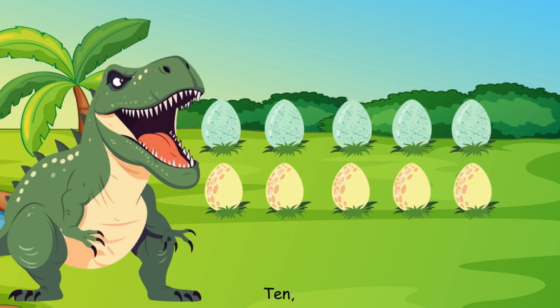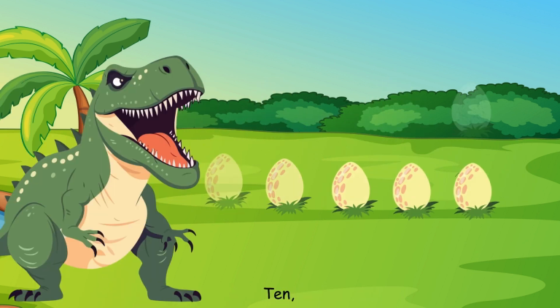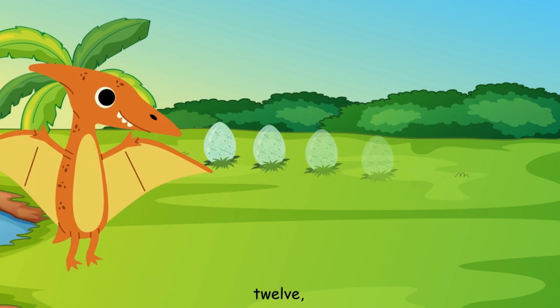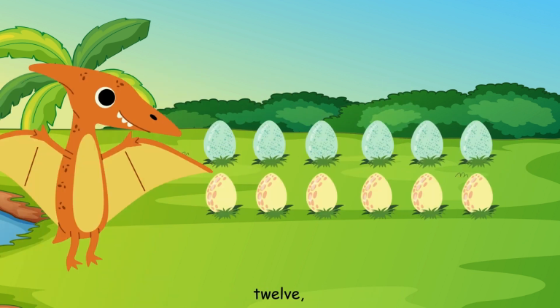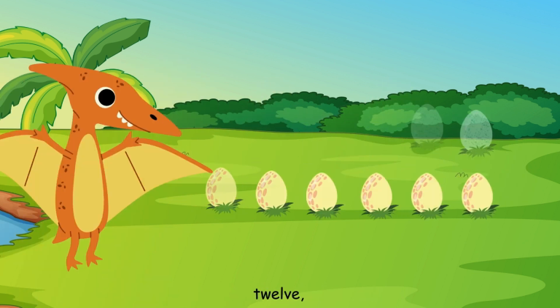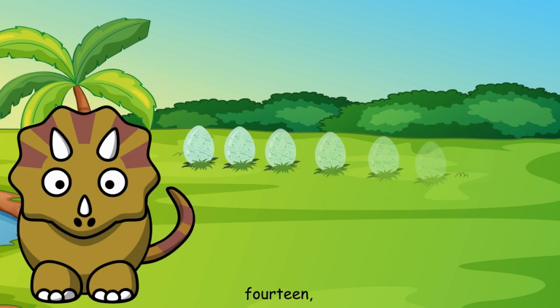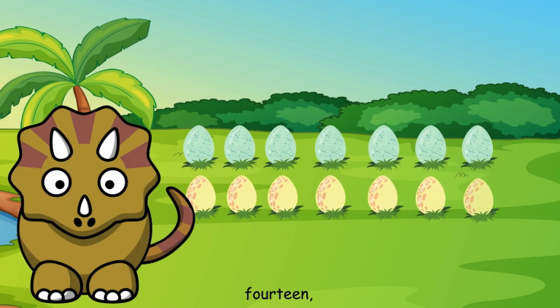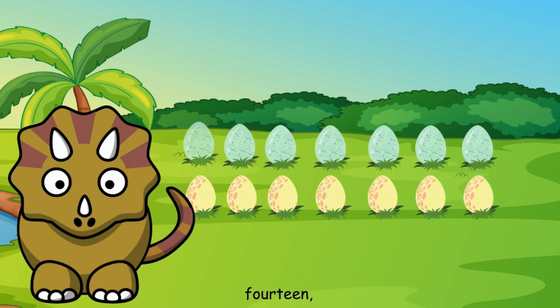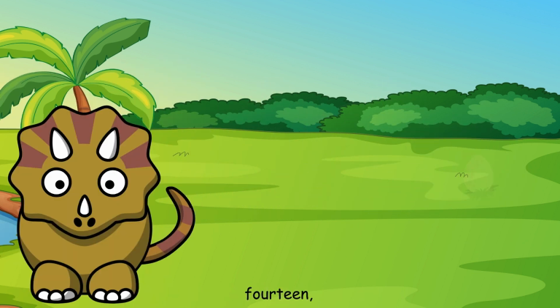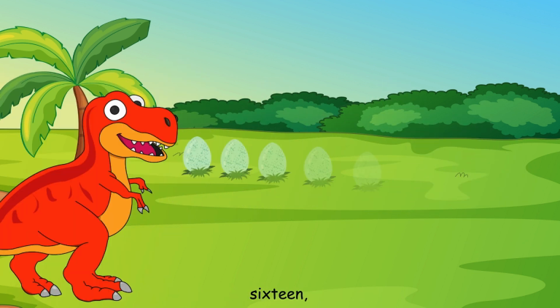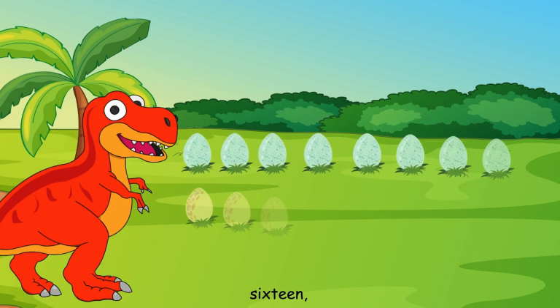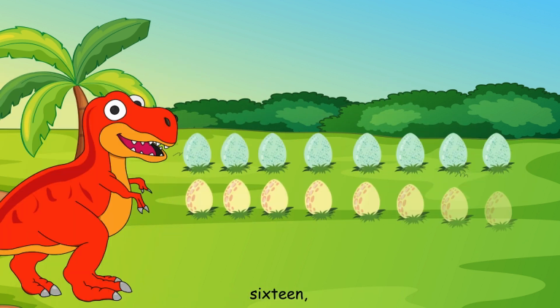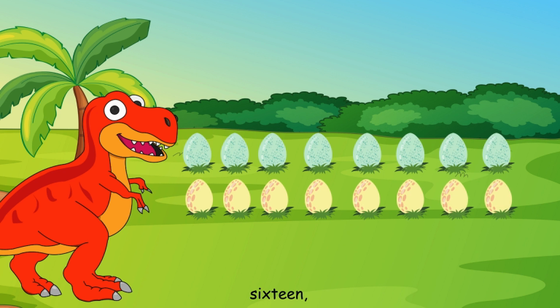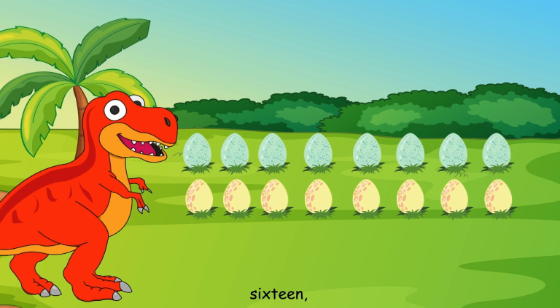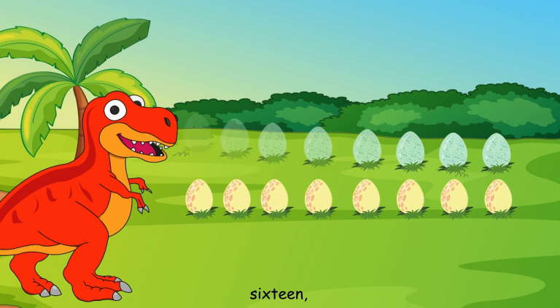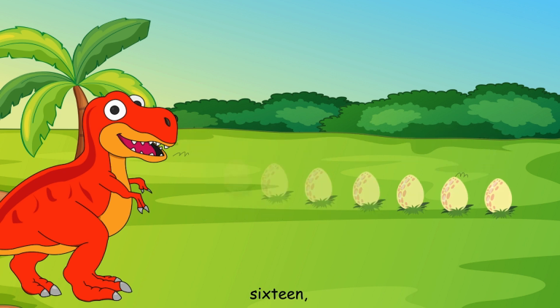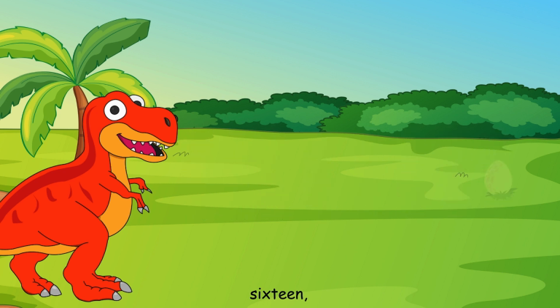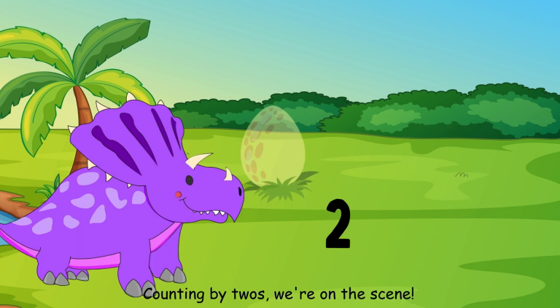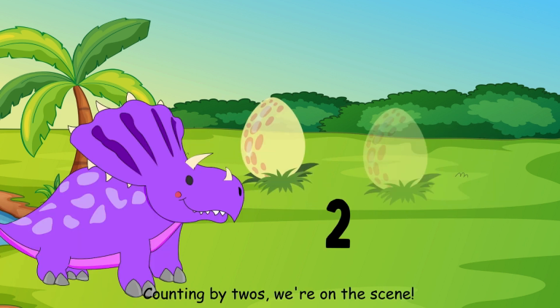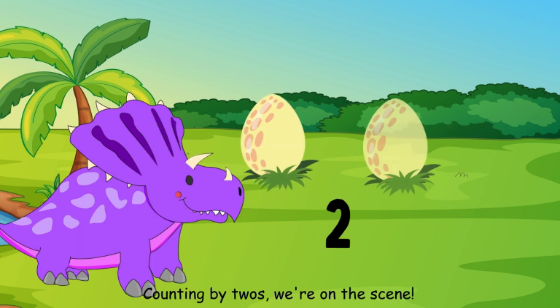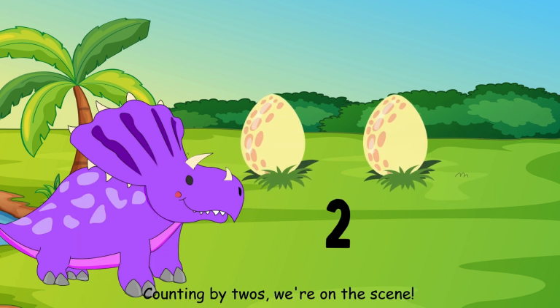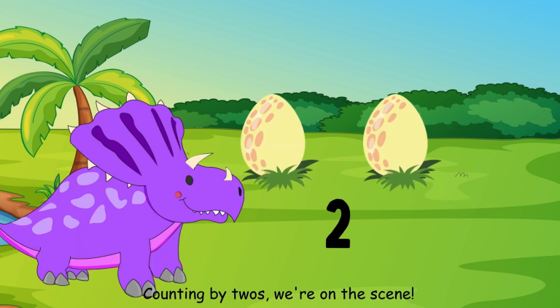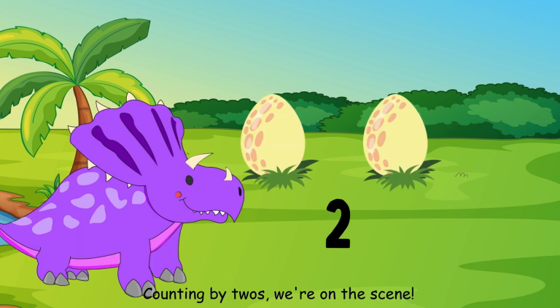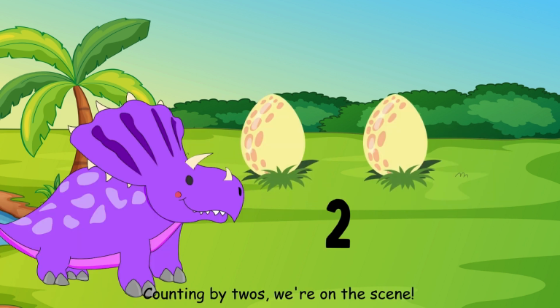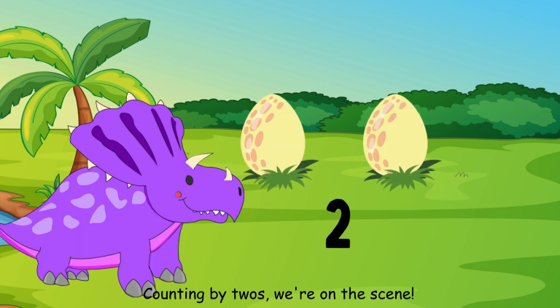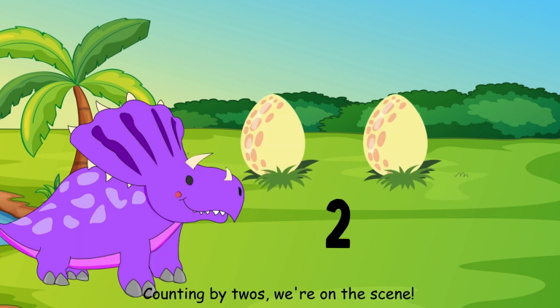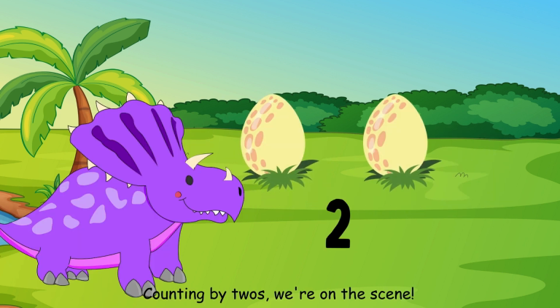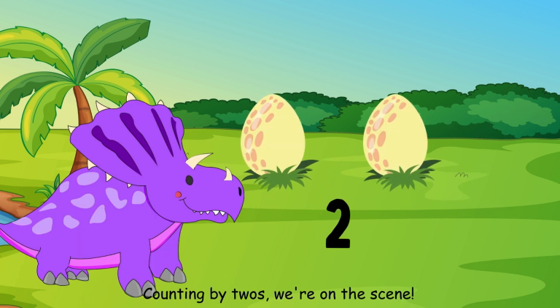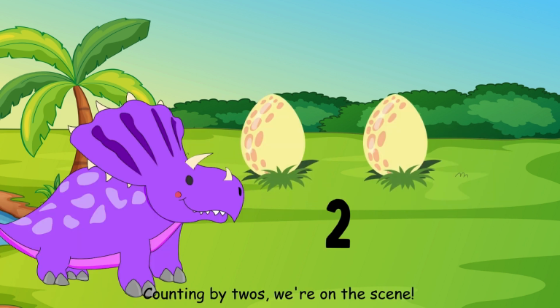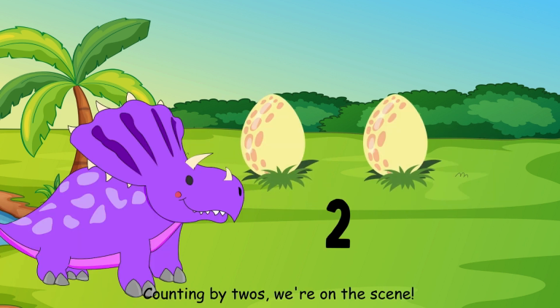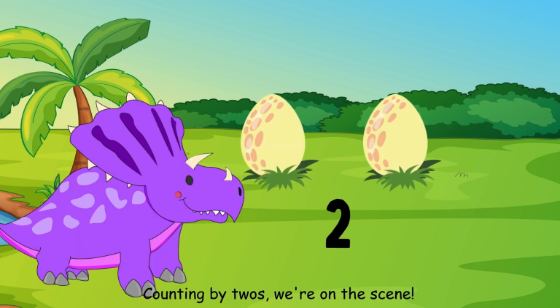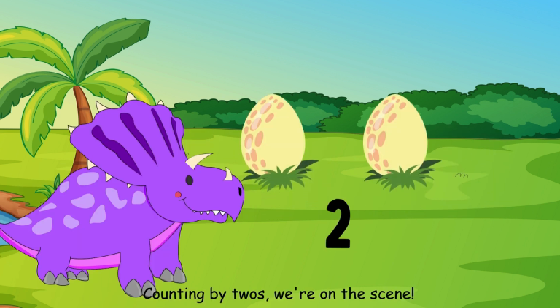Ten, twelve, fourteen, sixteen. Counting by twos, we're on the scene.